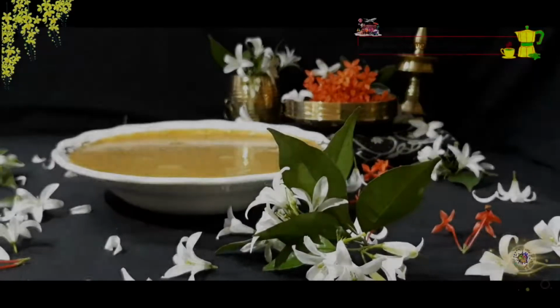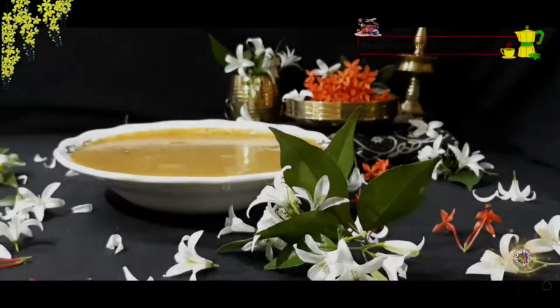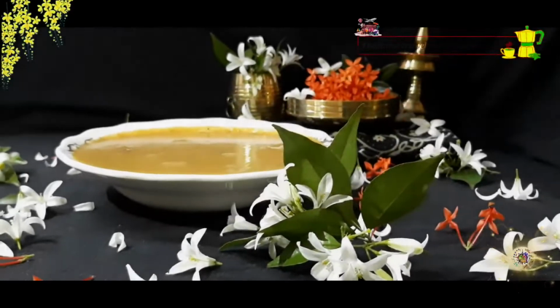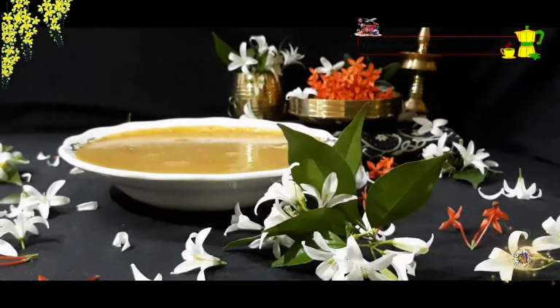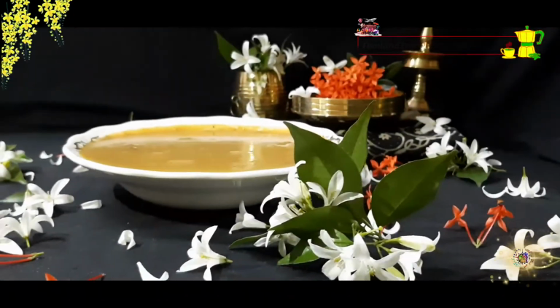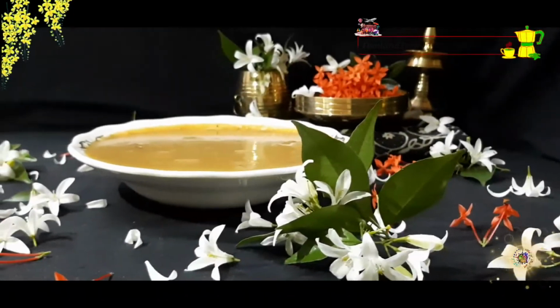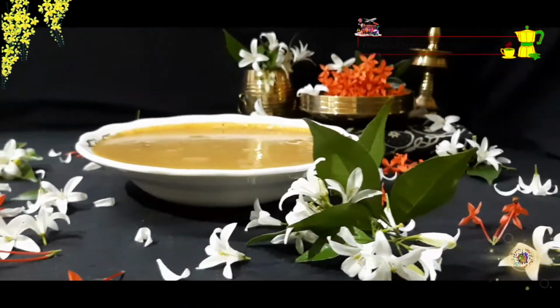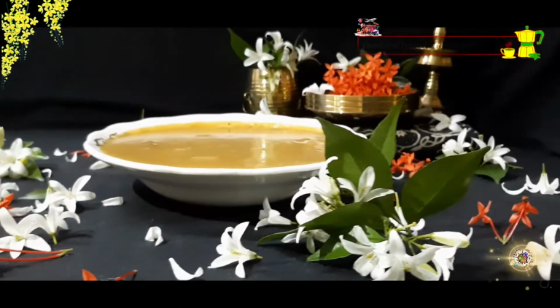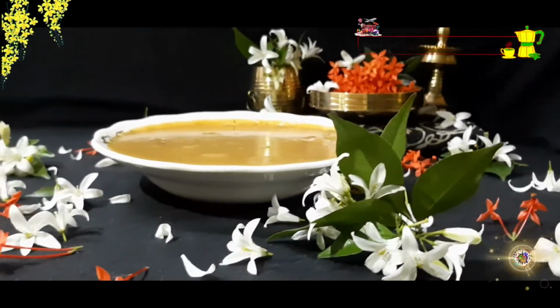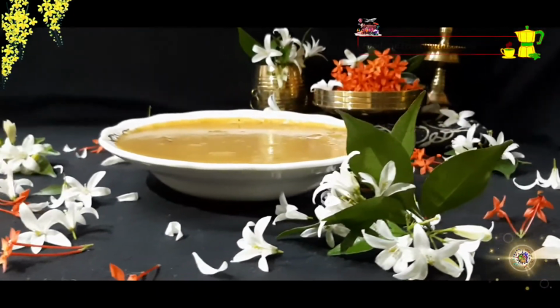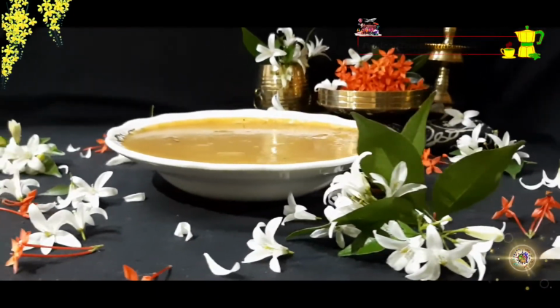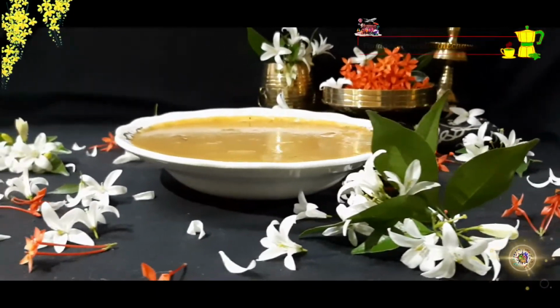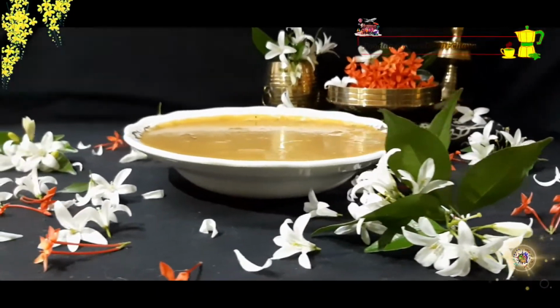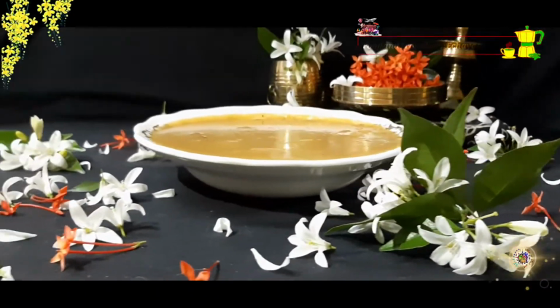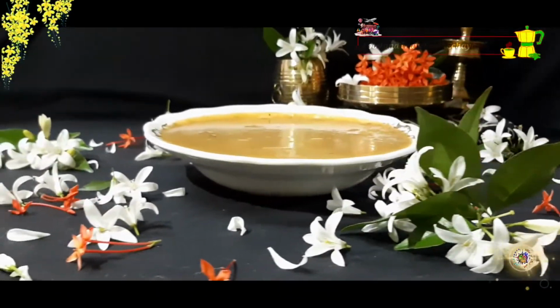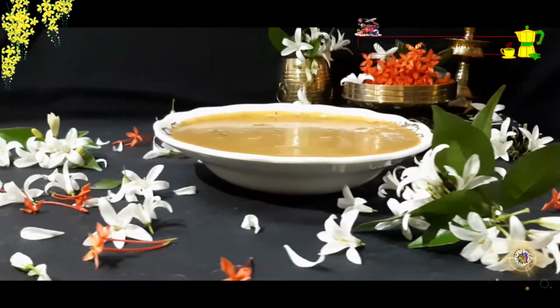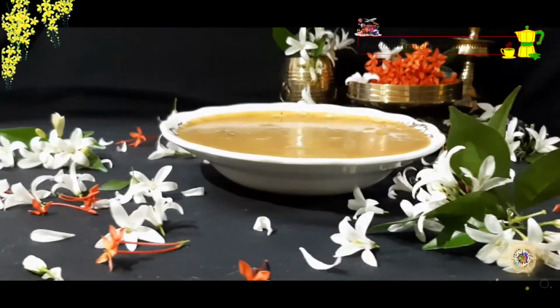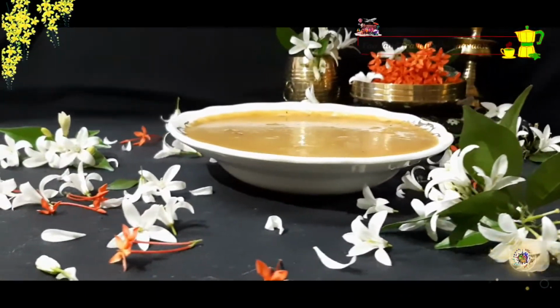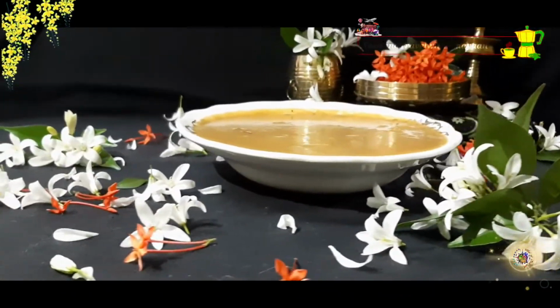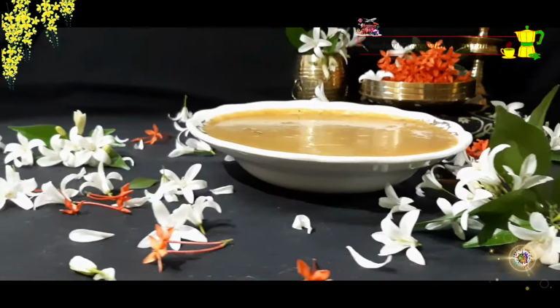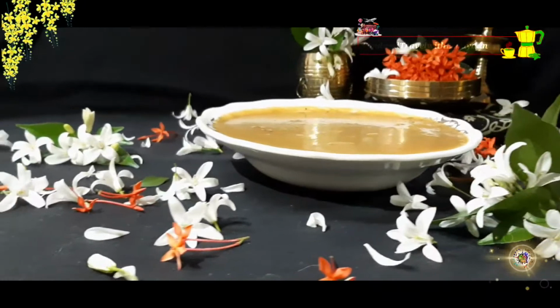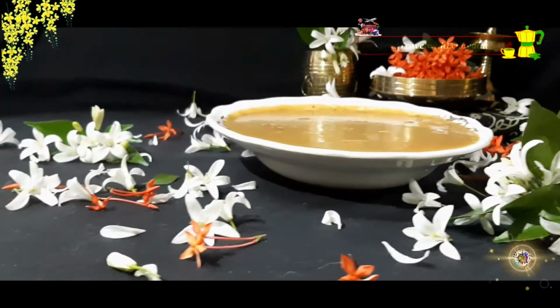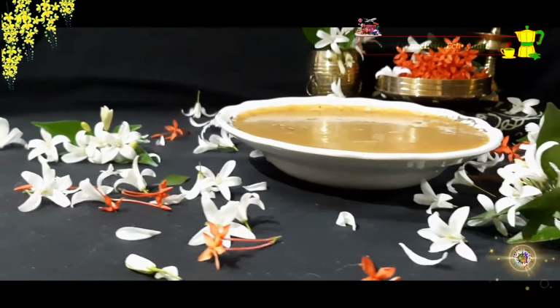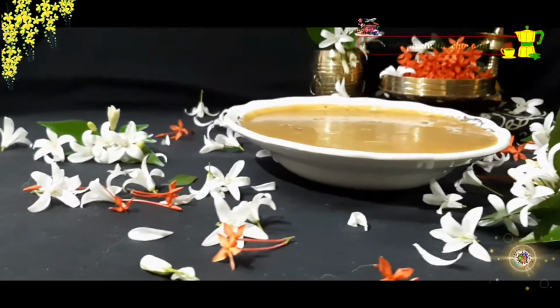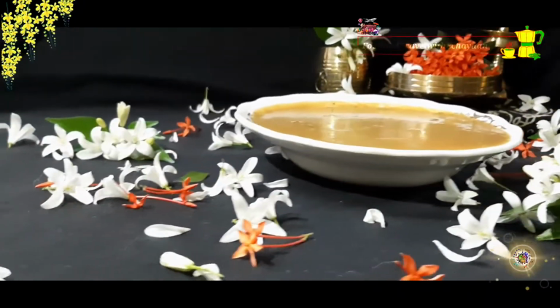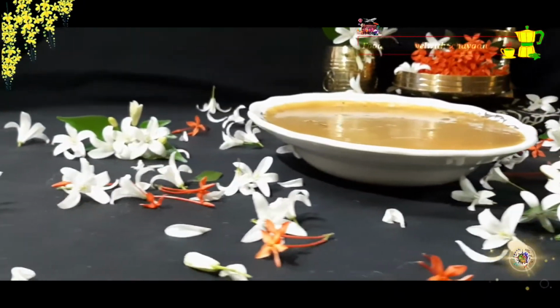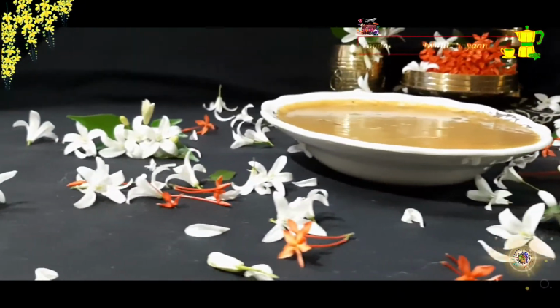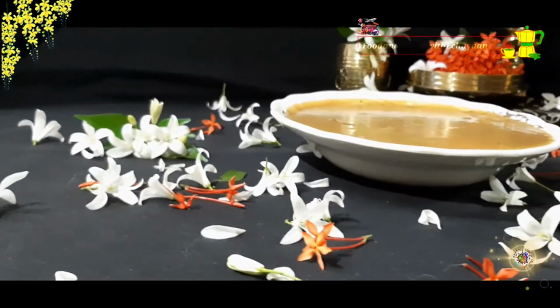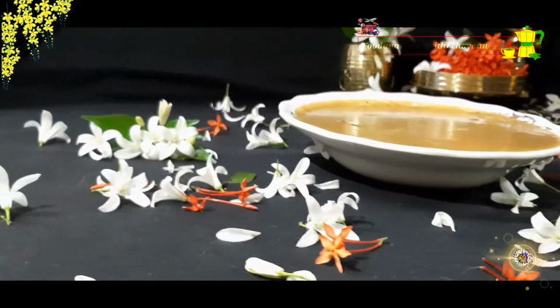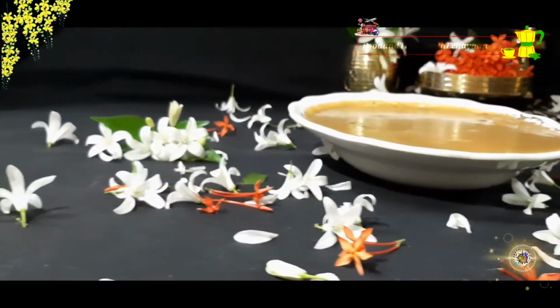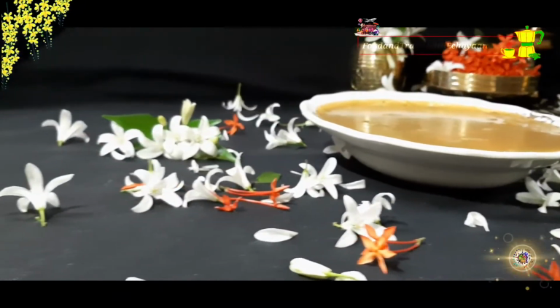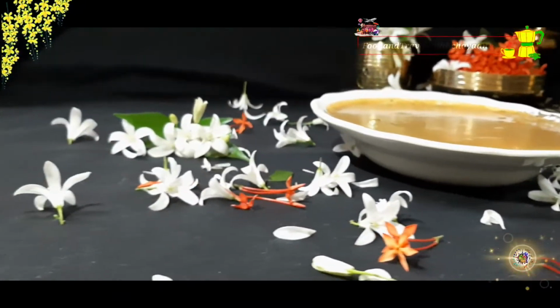Hi friends, welcome back to the channel. We are going to do a special recipe for Vishw.